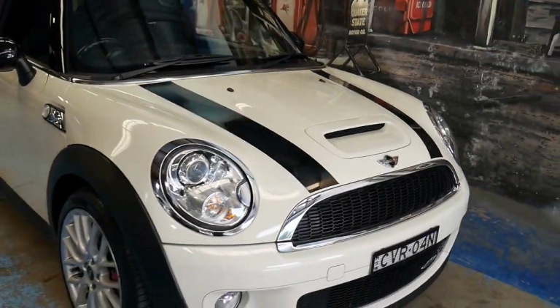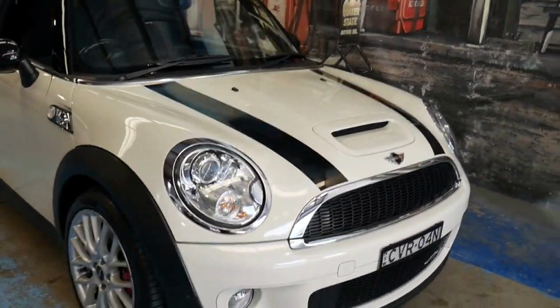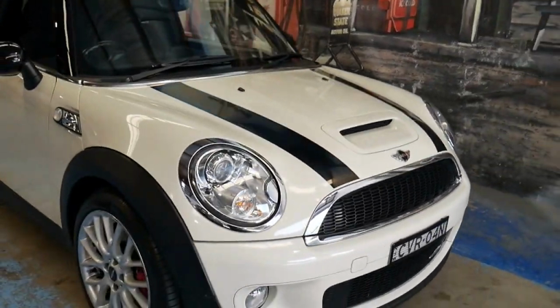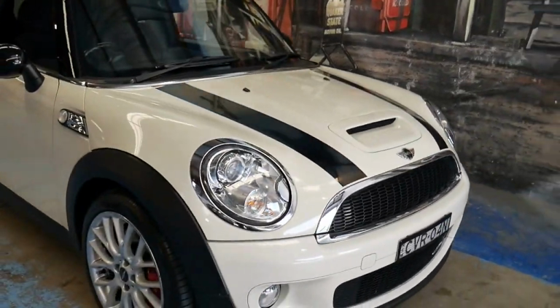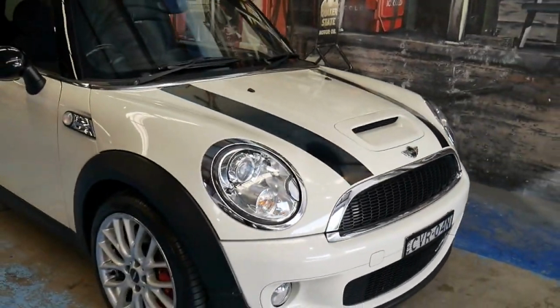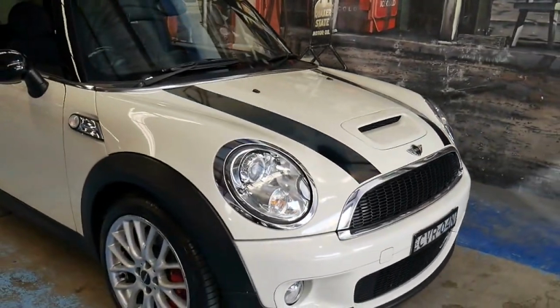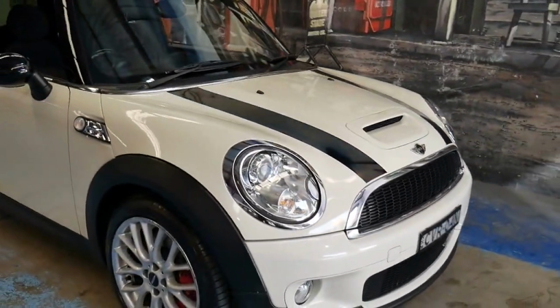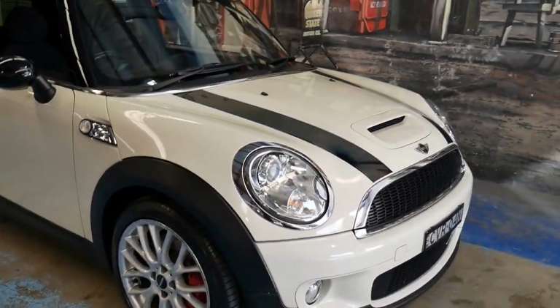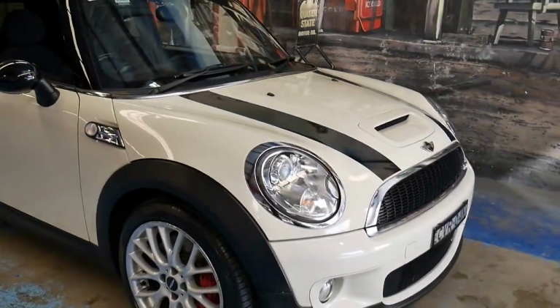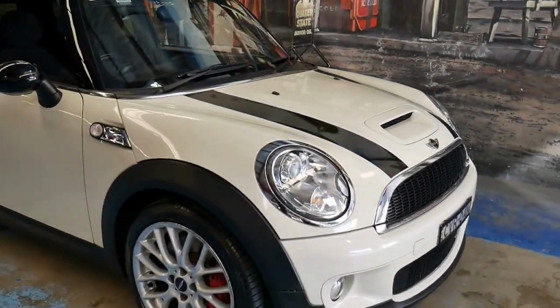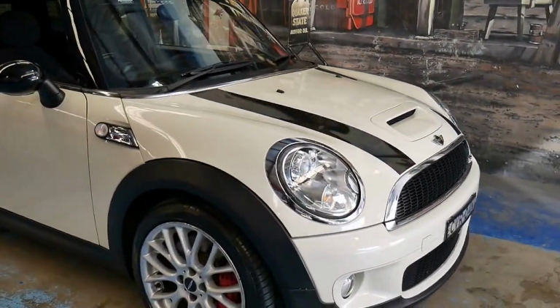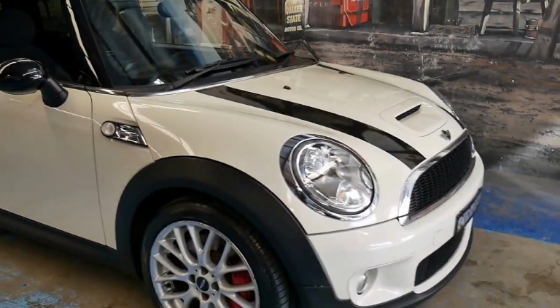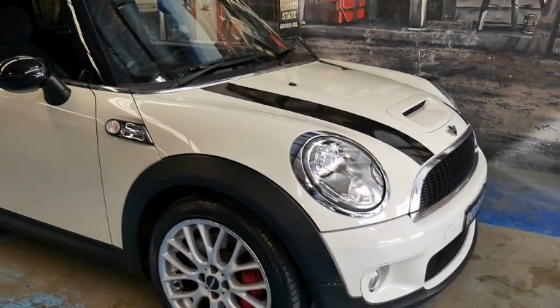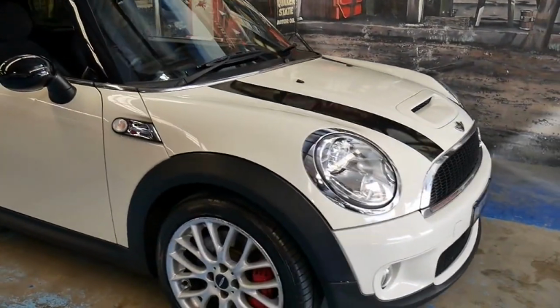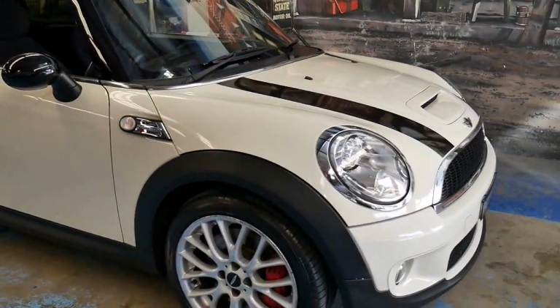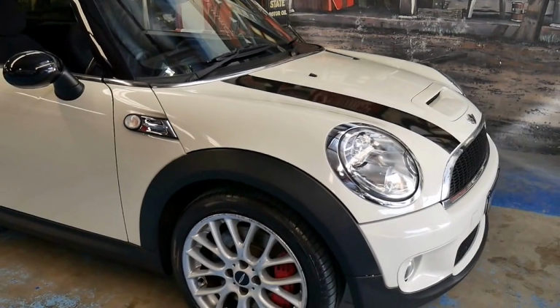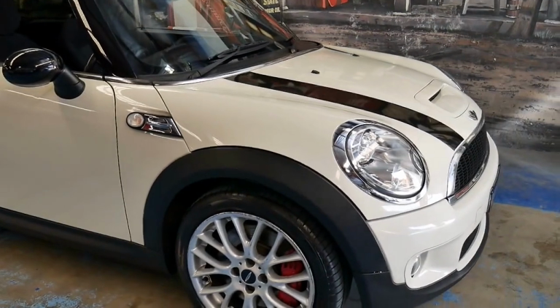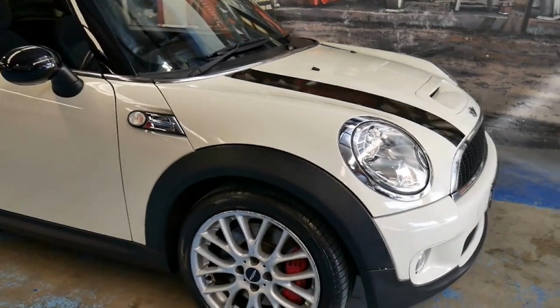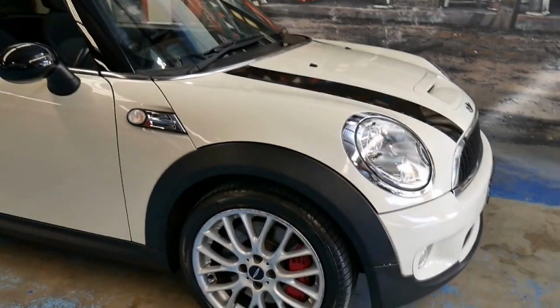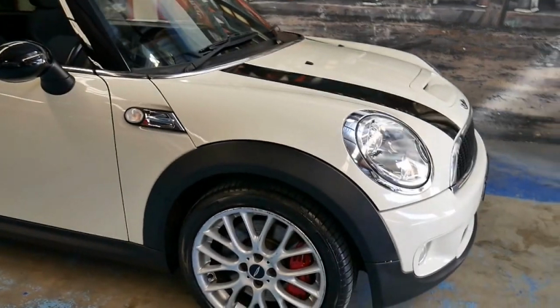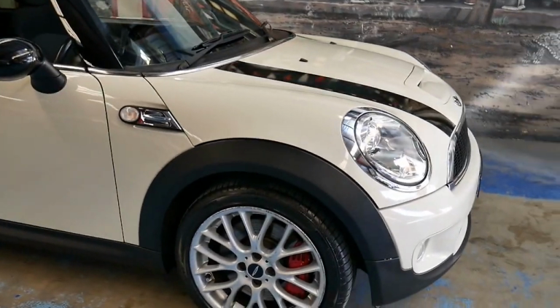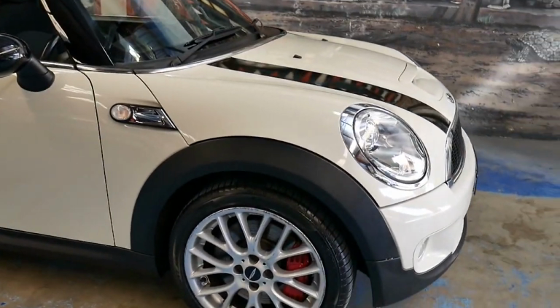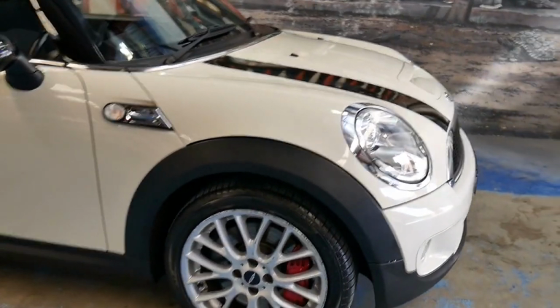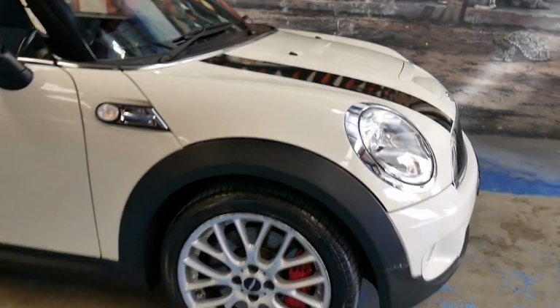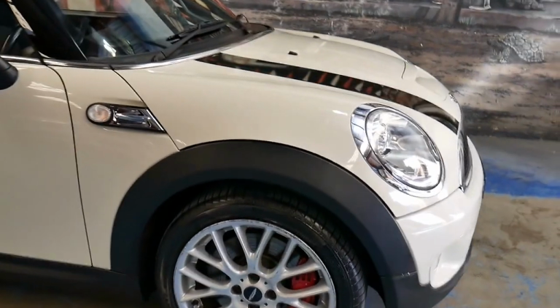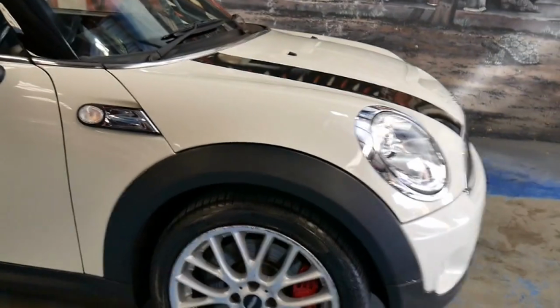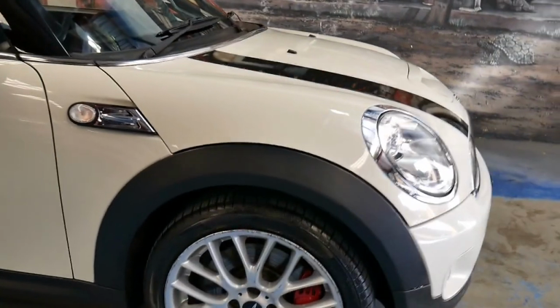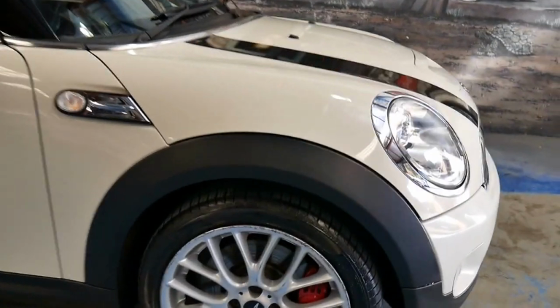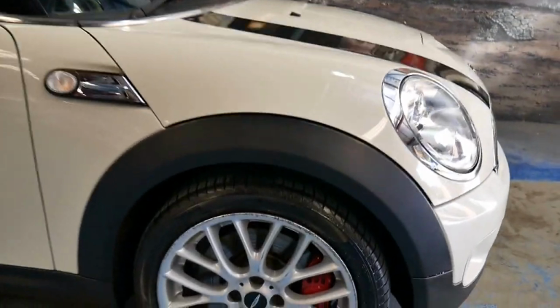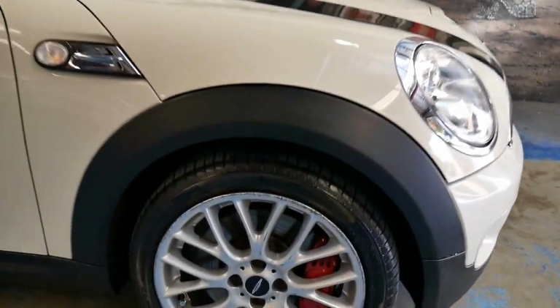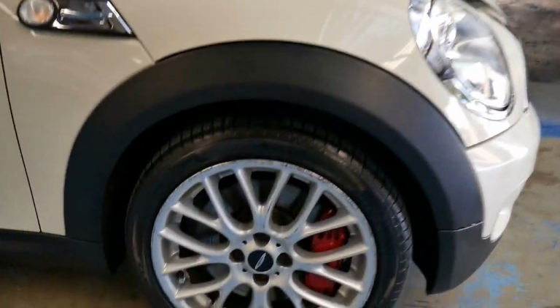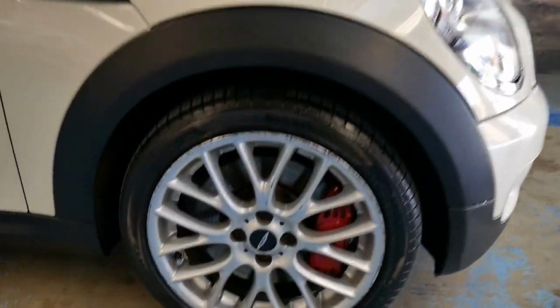The other extras include Xenon lights, and the John Cooper Works has much bigger brakes.